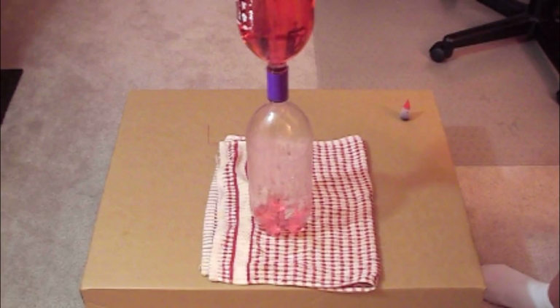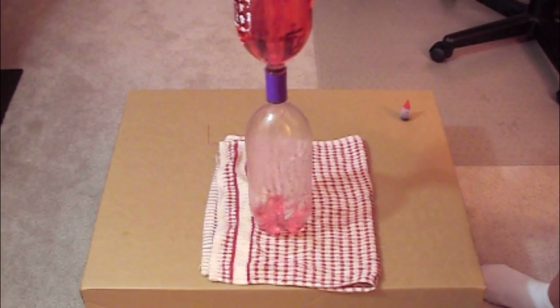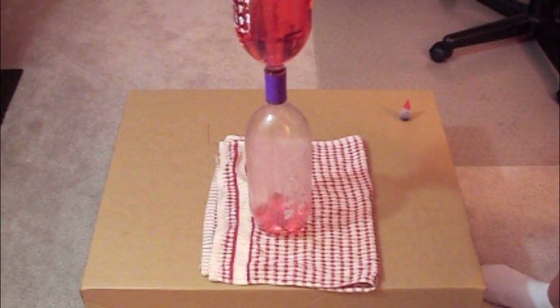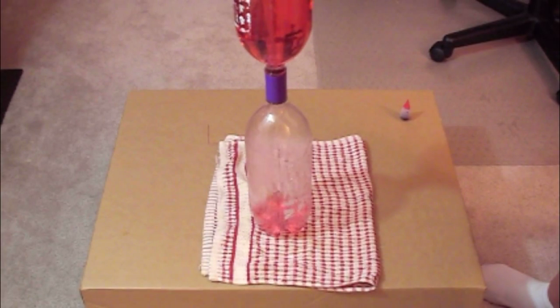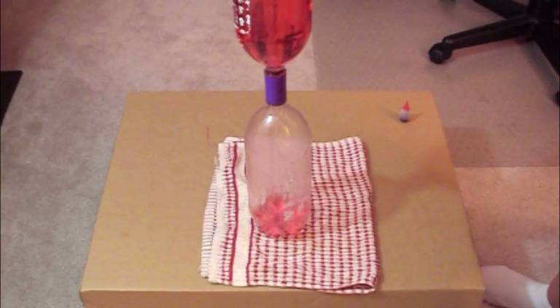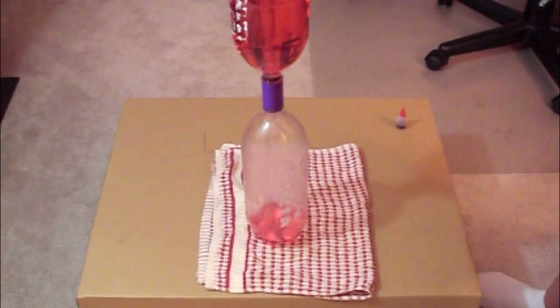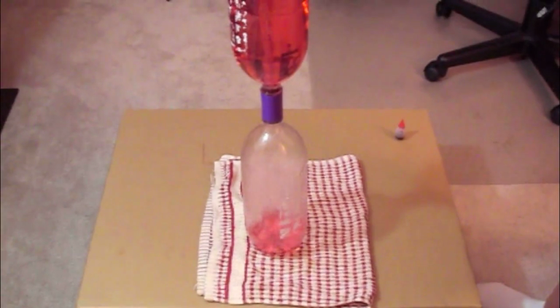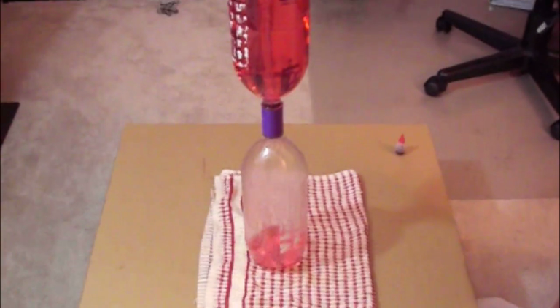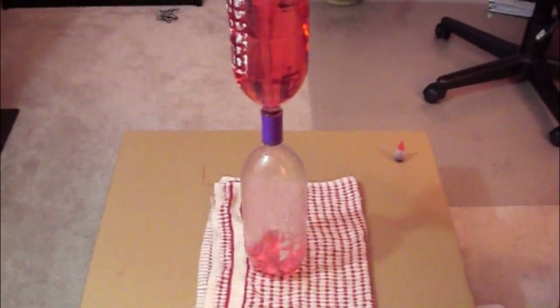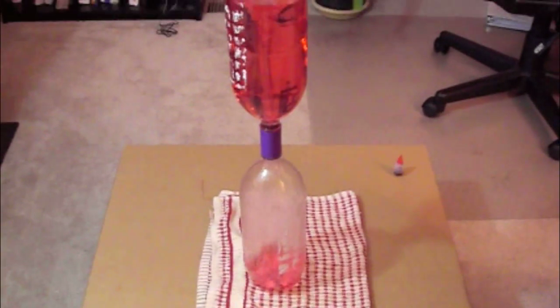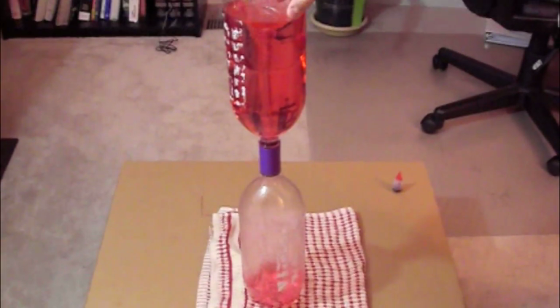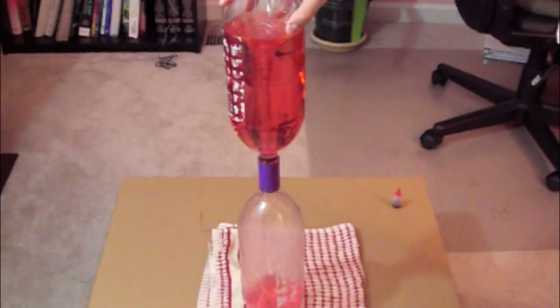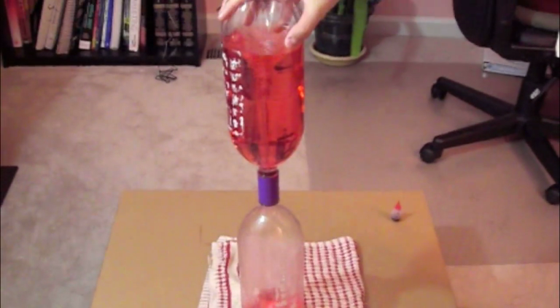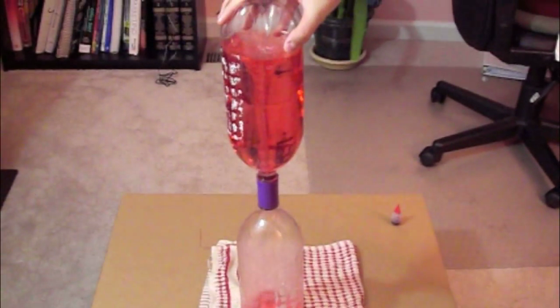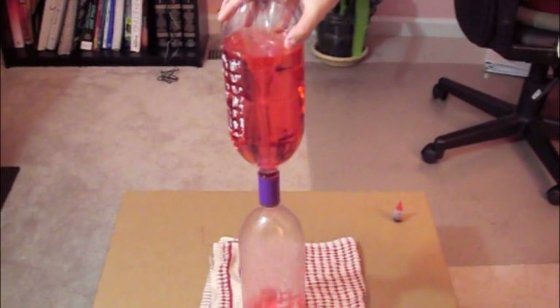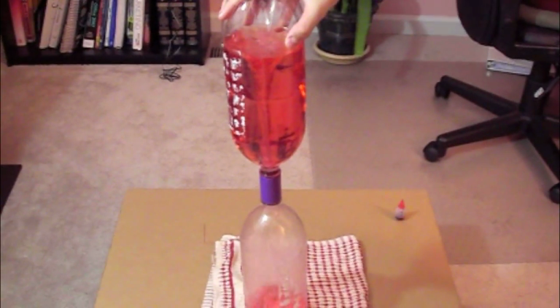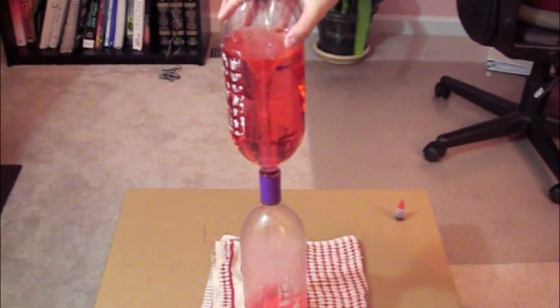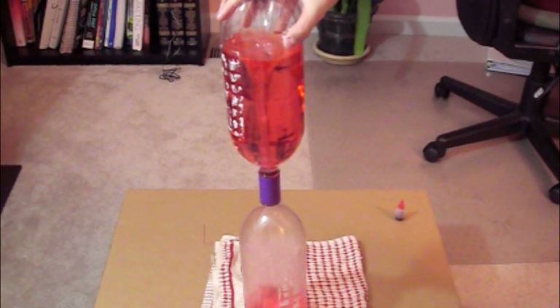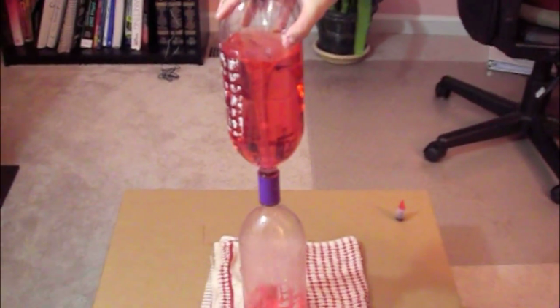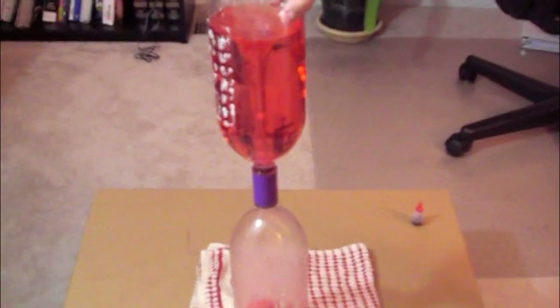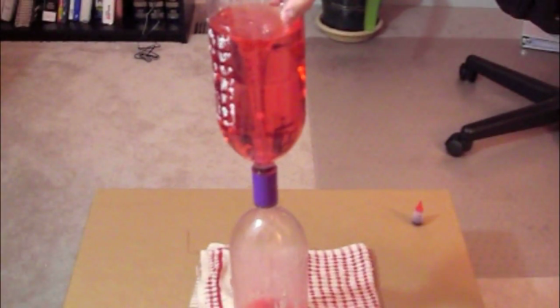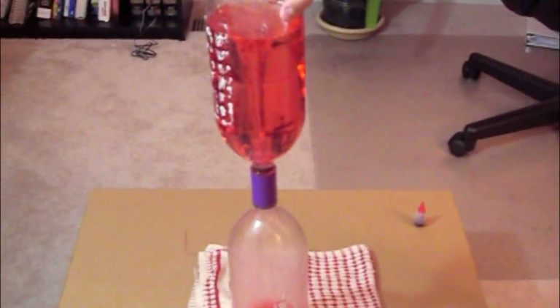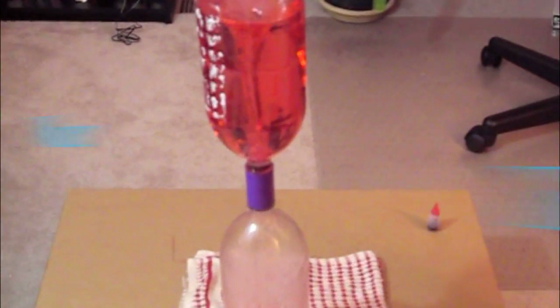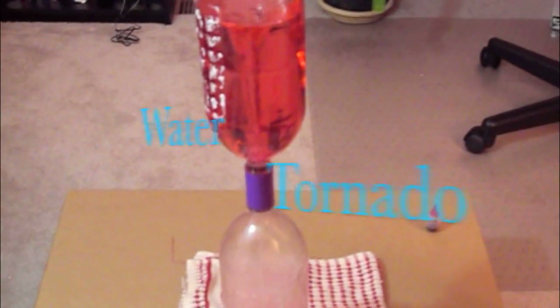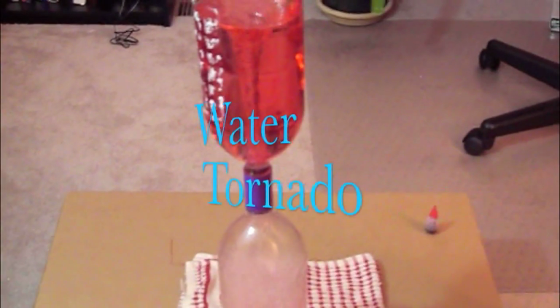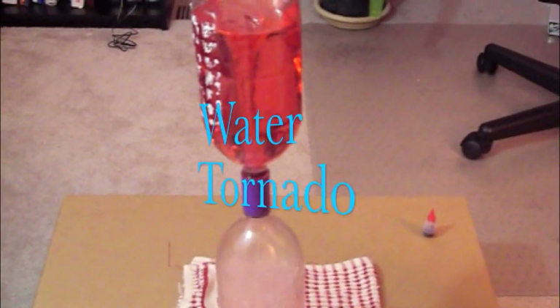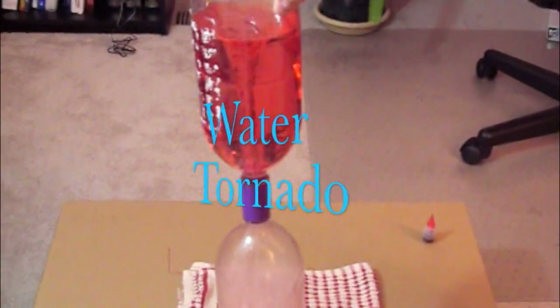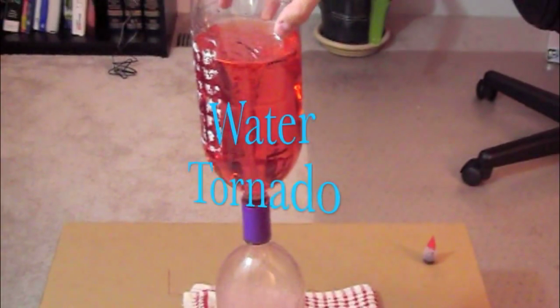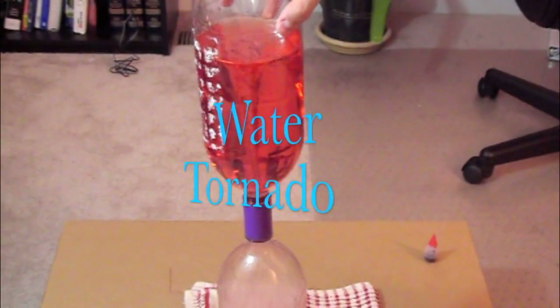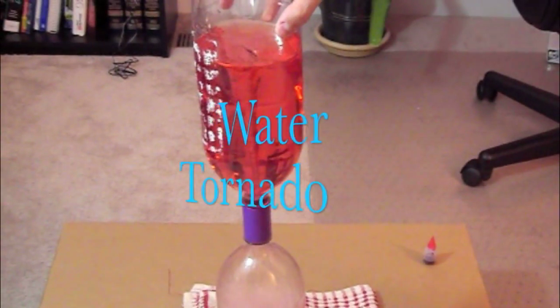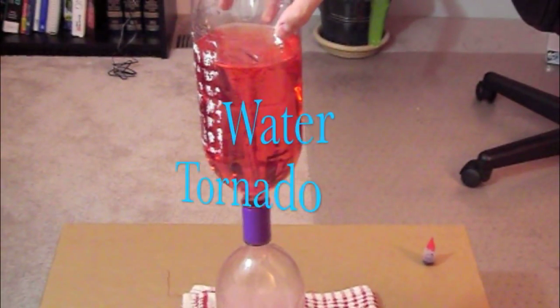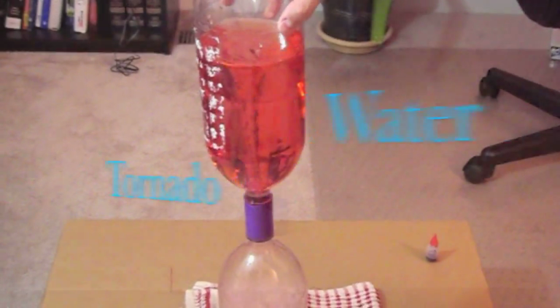Hey, it's Max here from MC Experience, and today I'm going to show you how to make water tornadoes. Let's check it out.